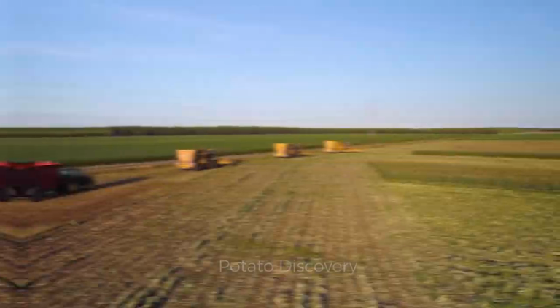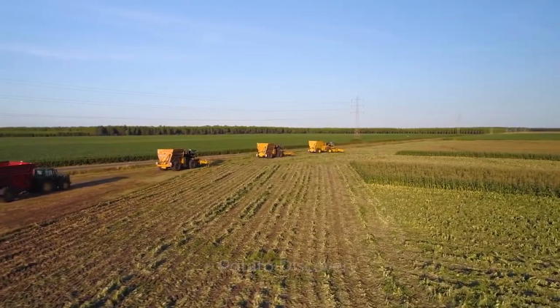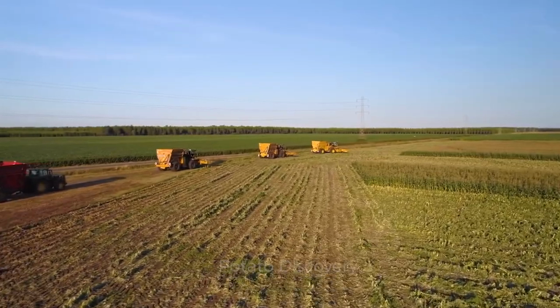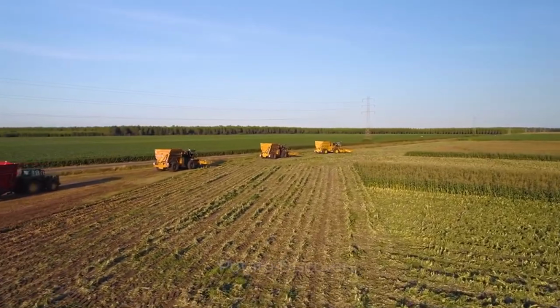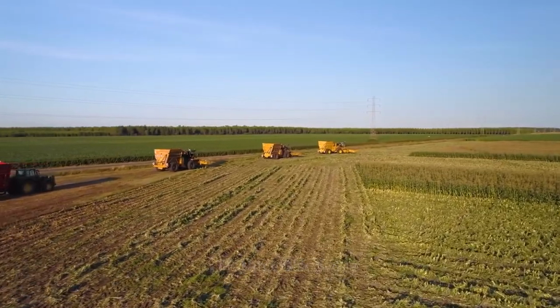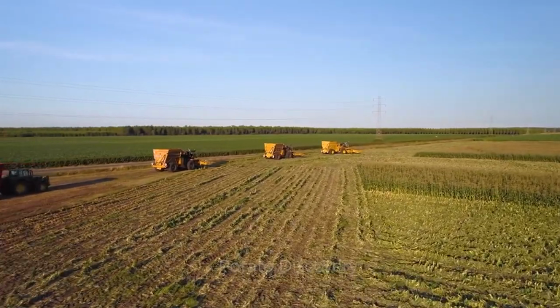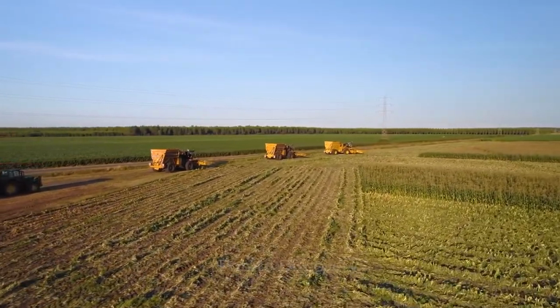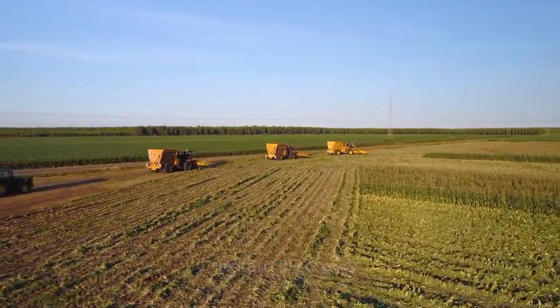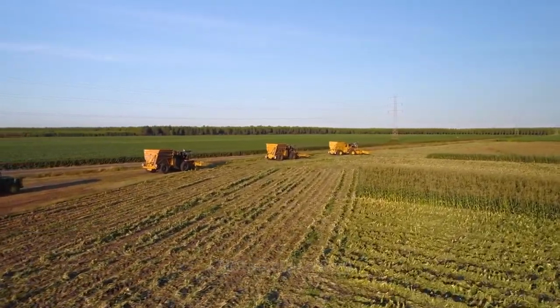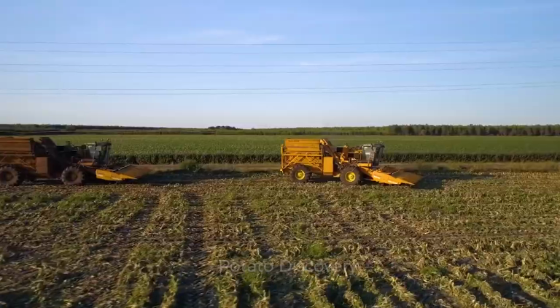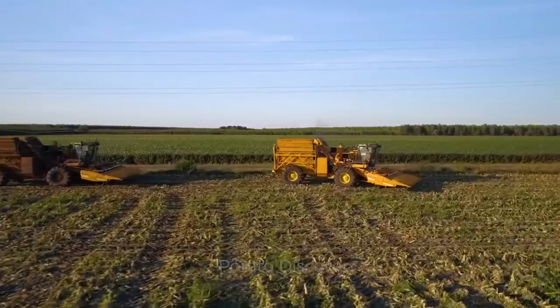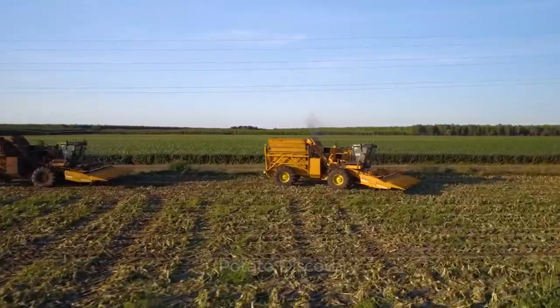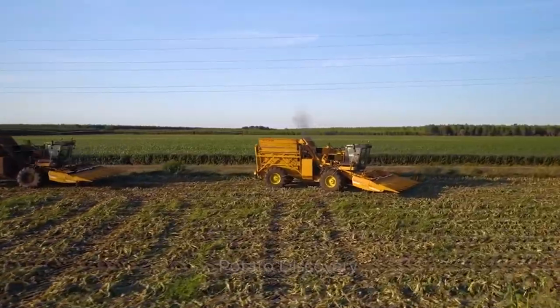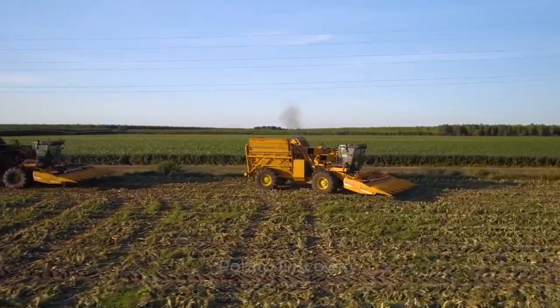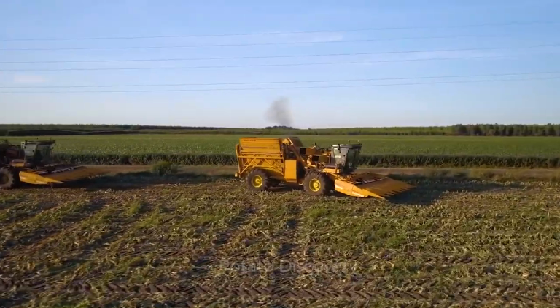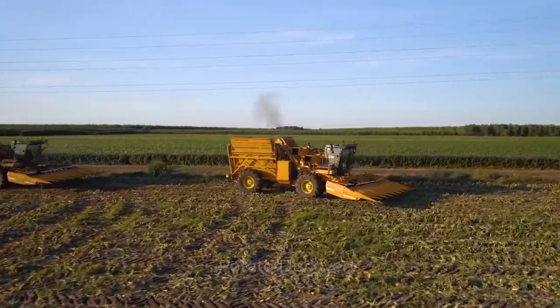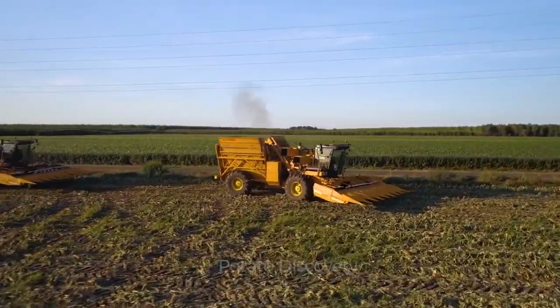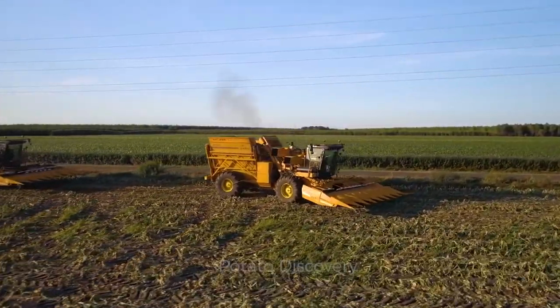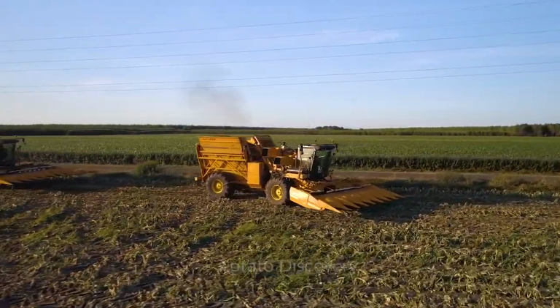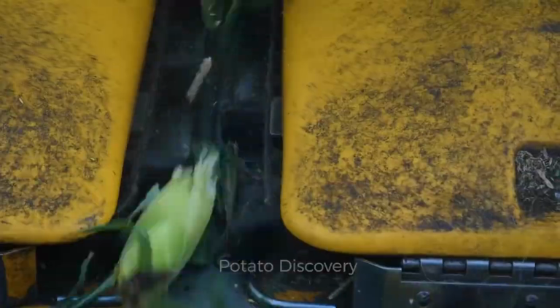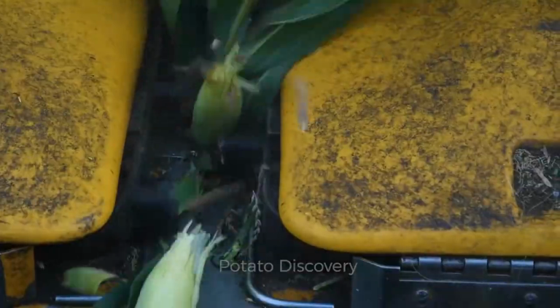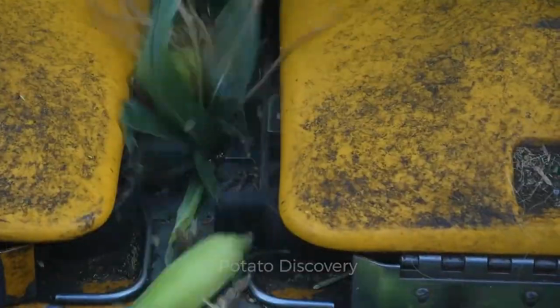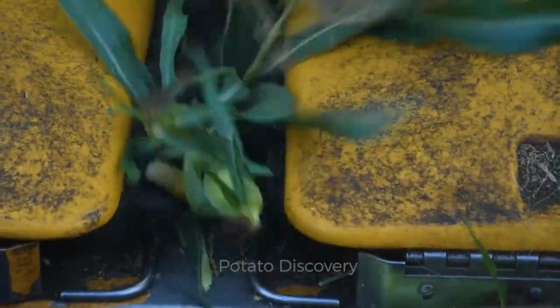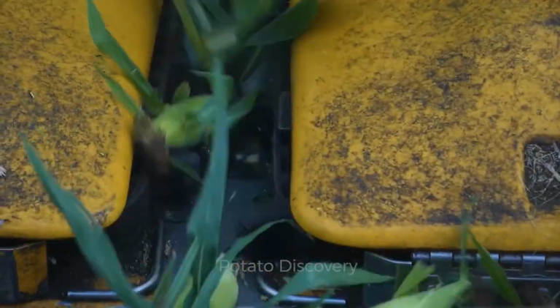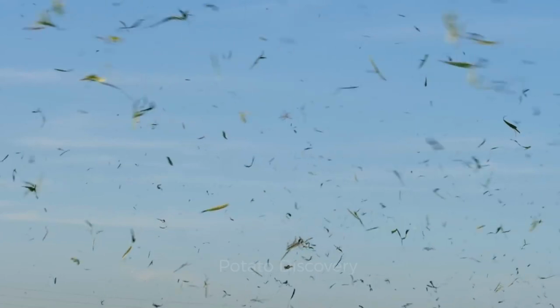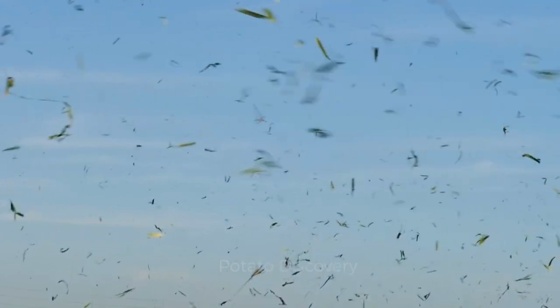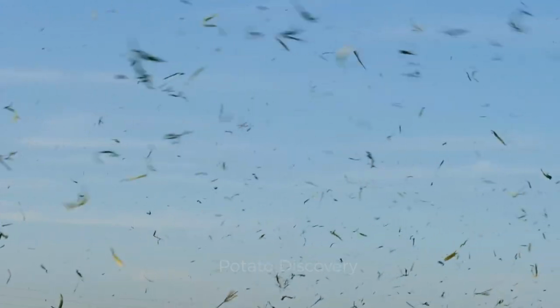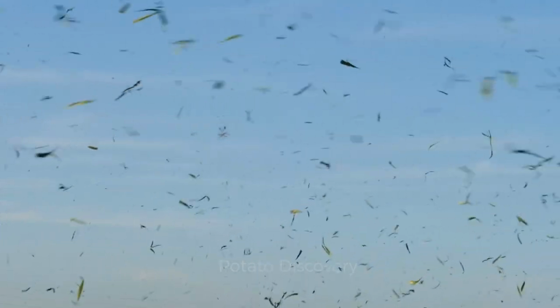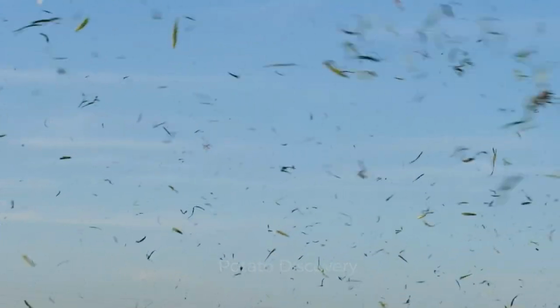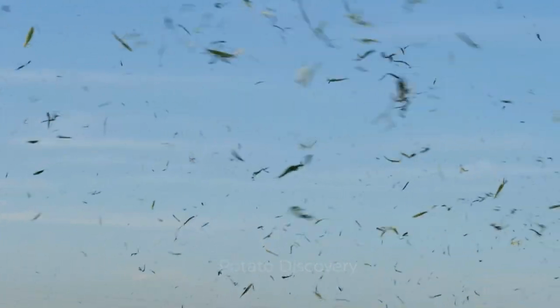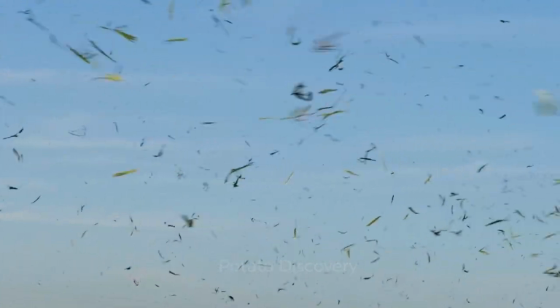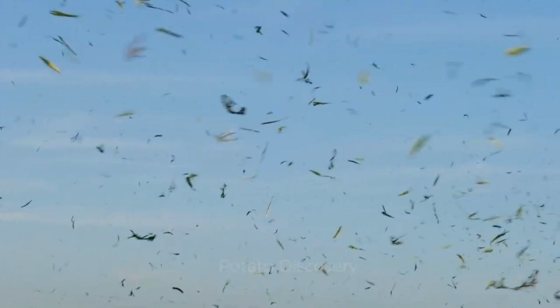Next, we will go to the sweet corn farm in France to see the process of harvesting hundreds of tons of sweet corn.